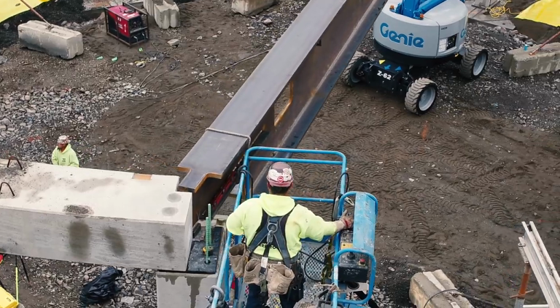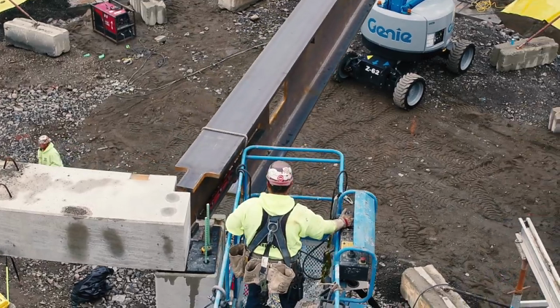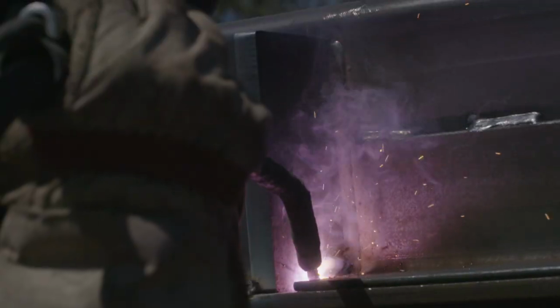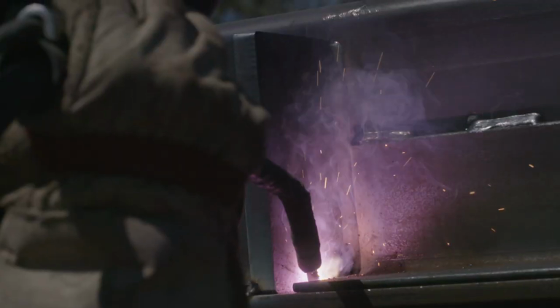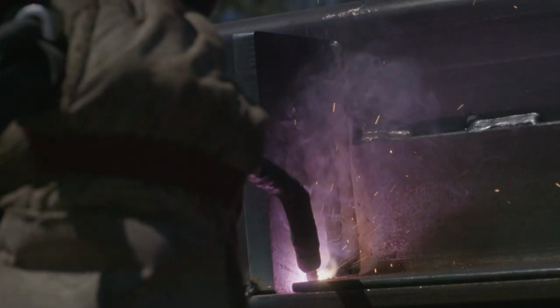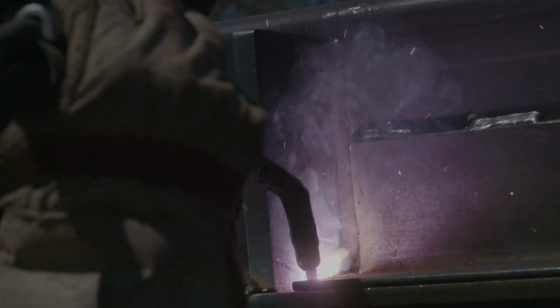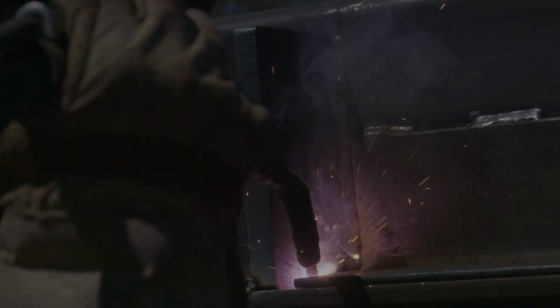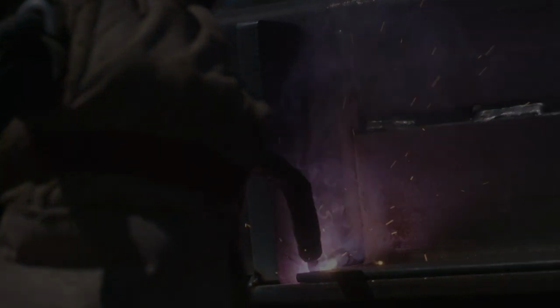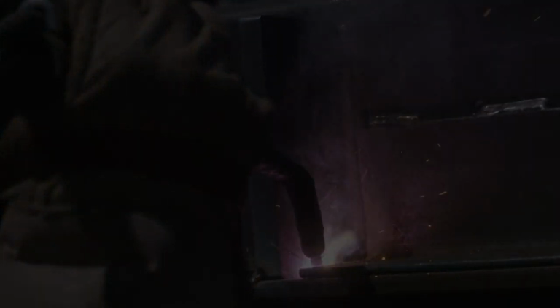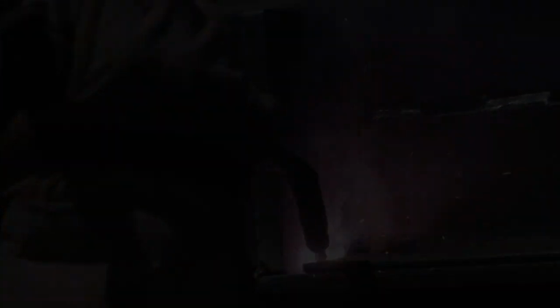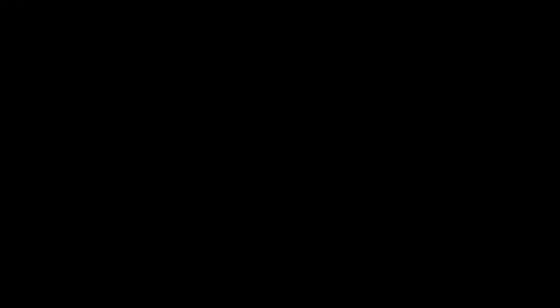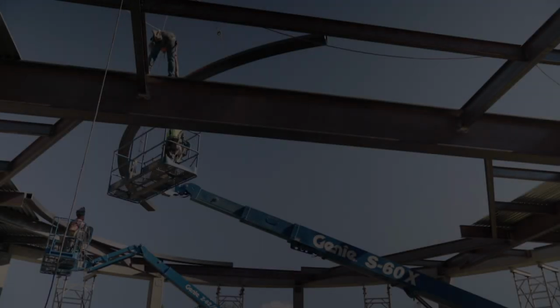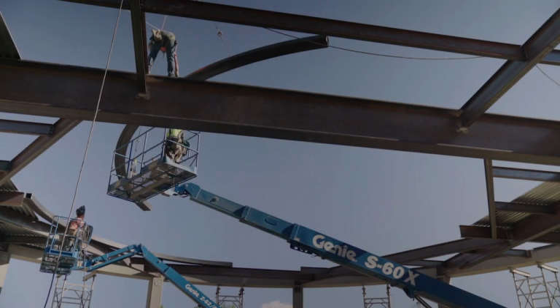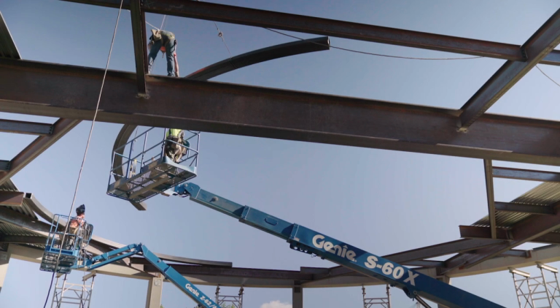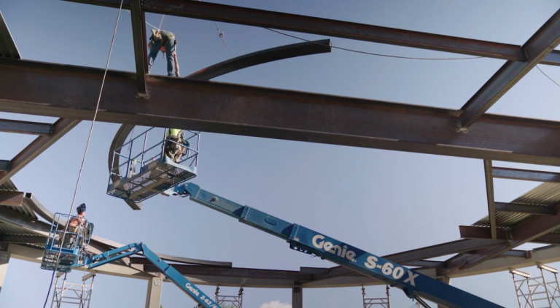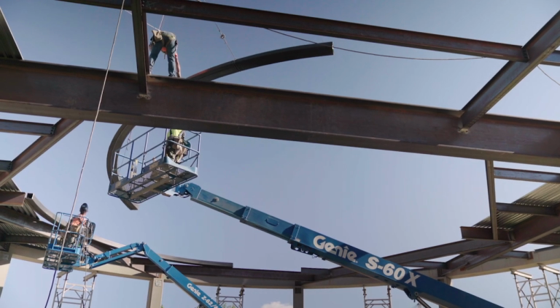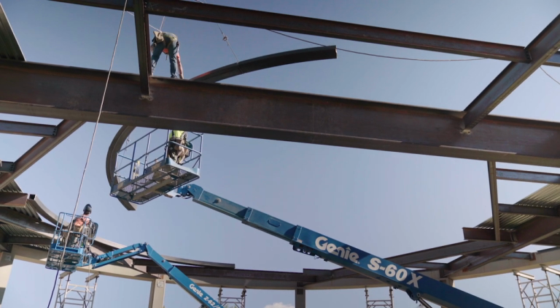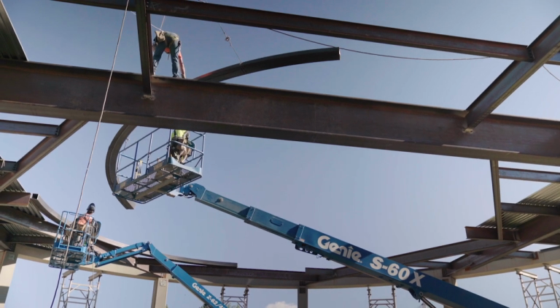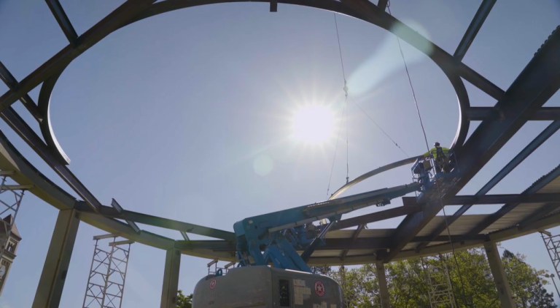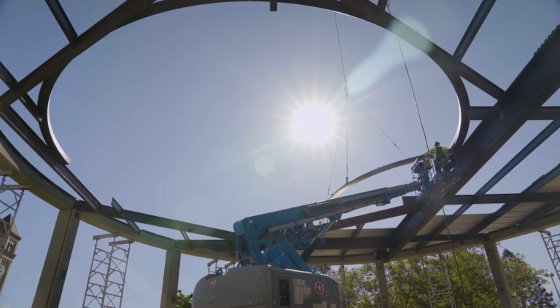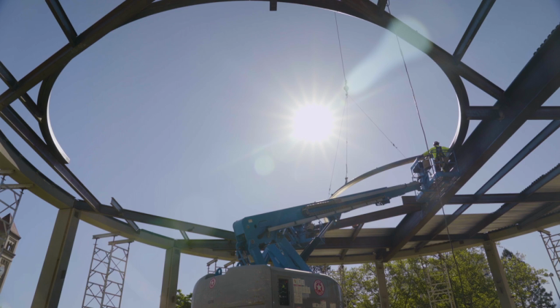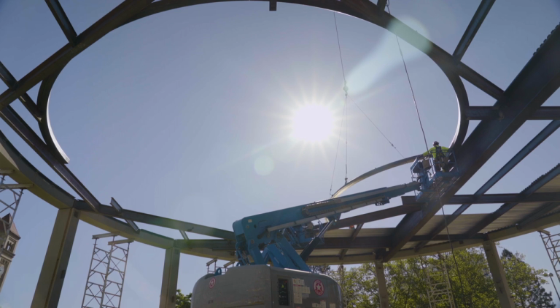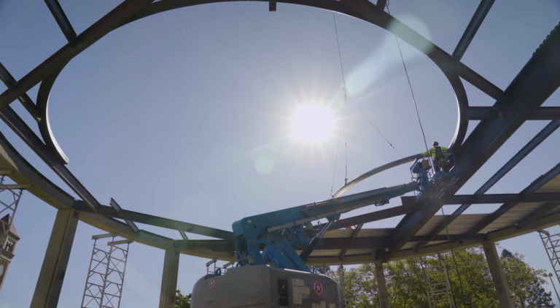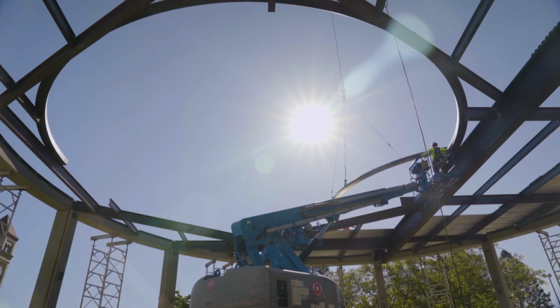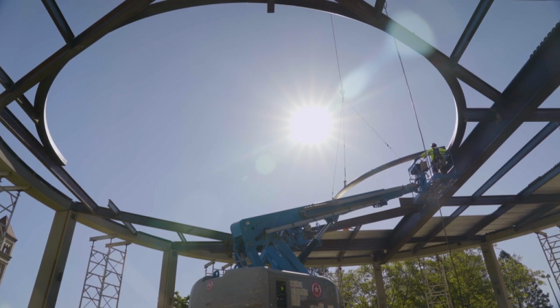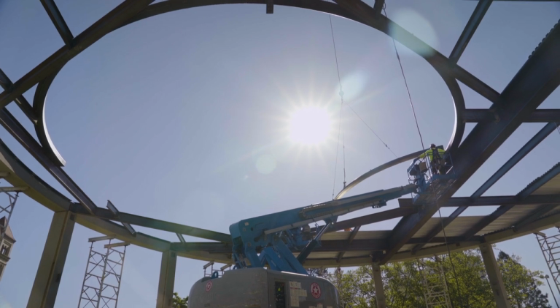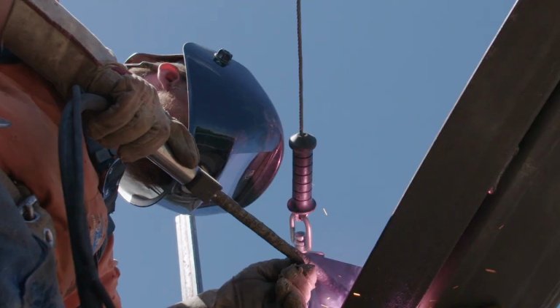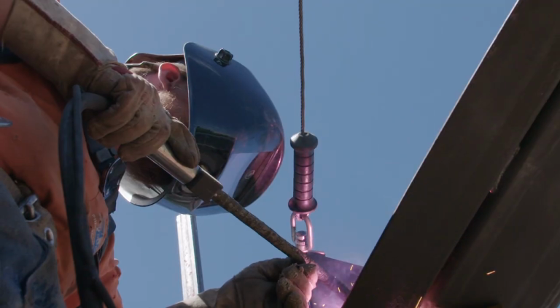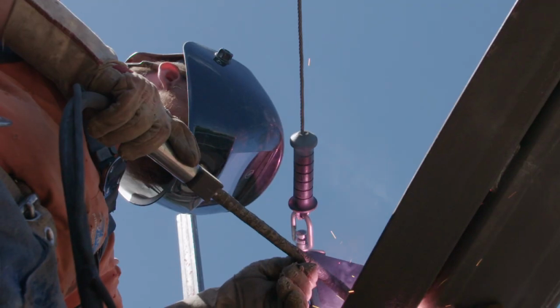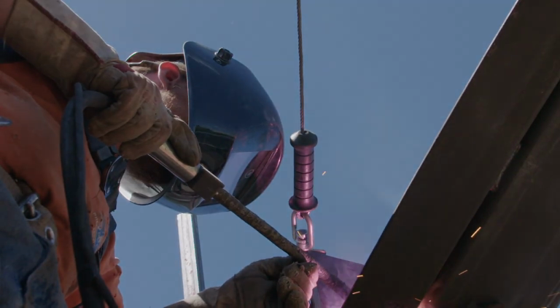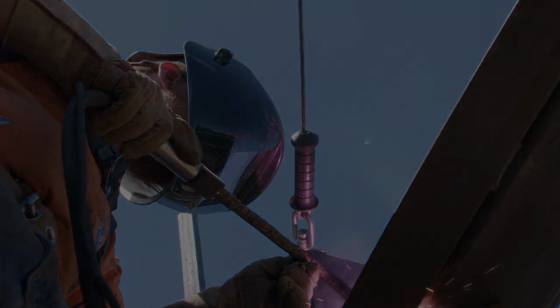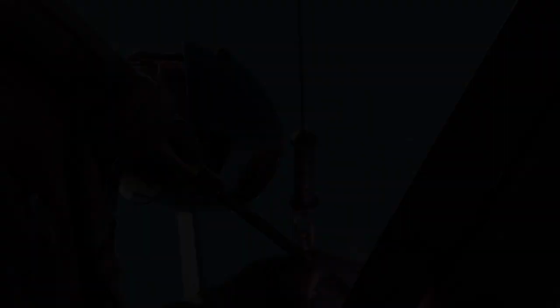The dome itself has a tension ring at the base that we incorporated into the flat roof, and then a compression ring at the top.